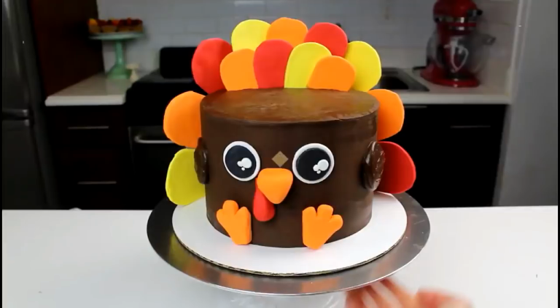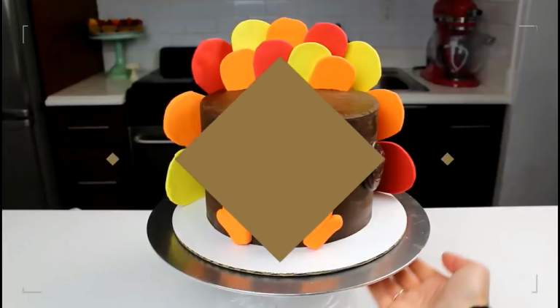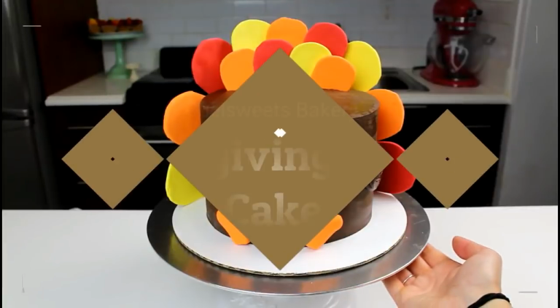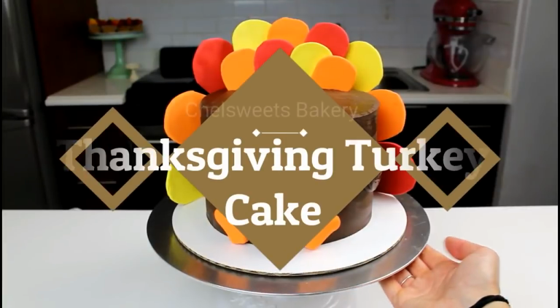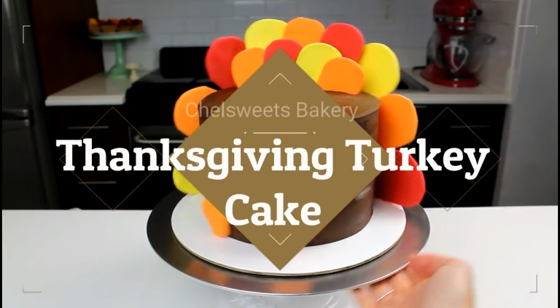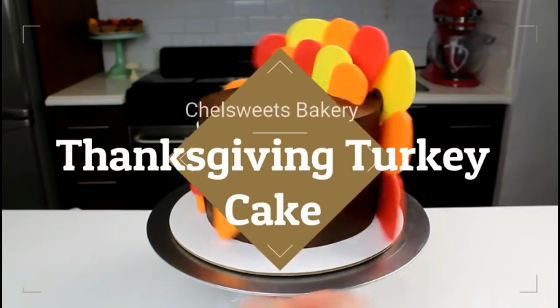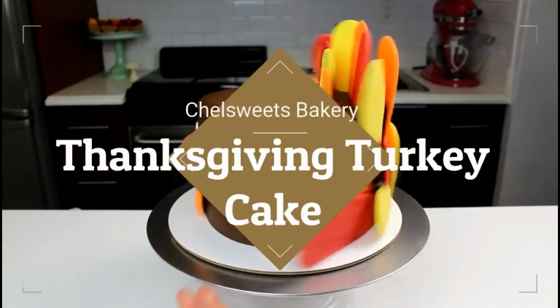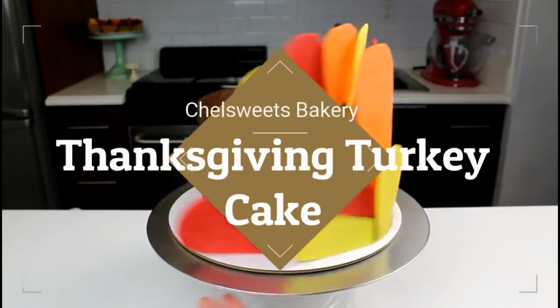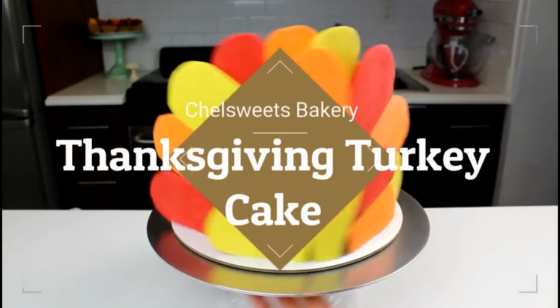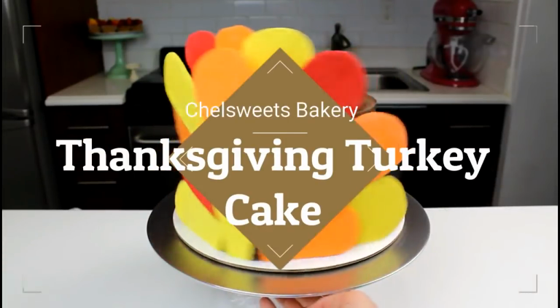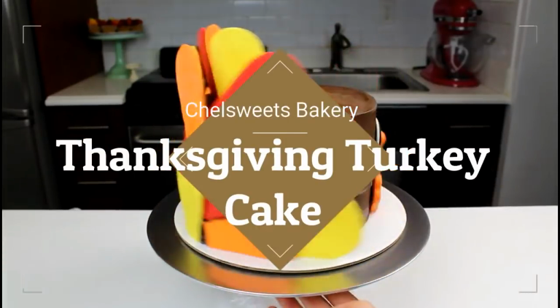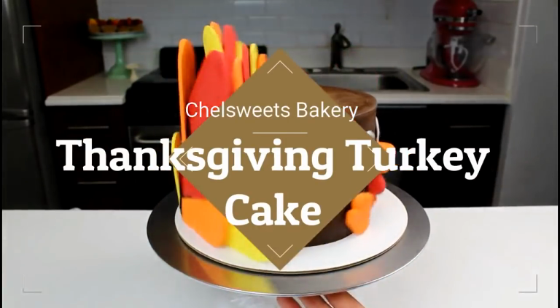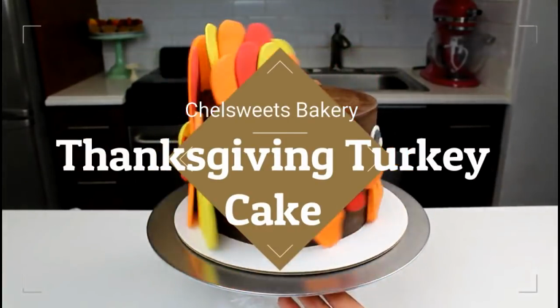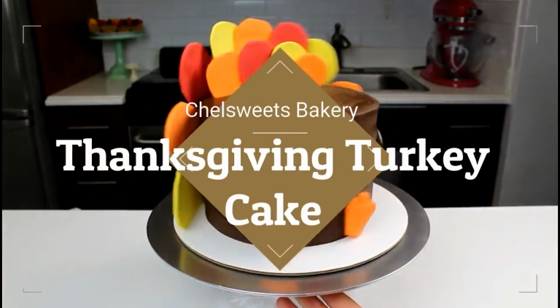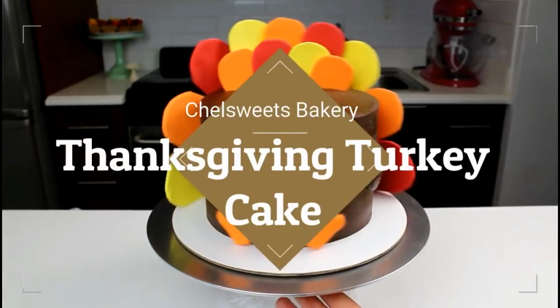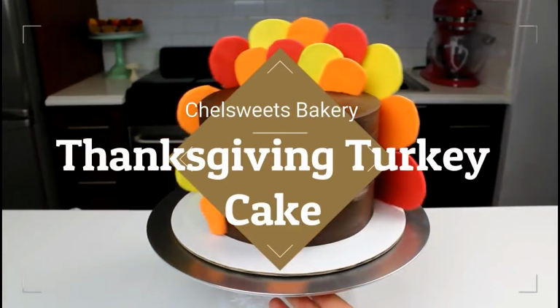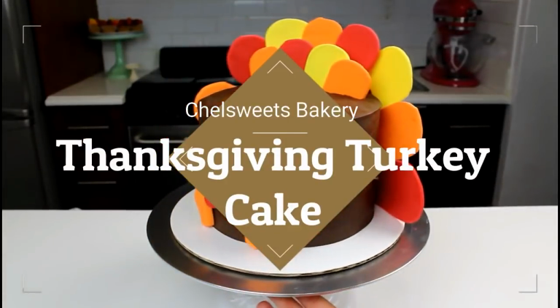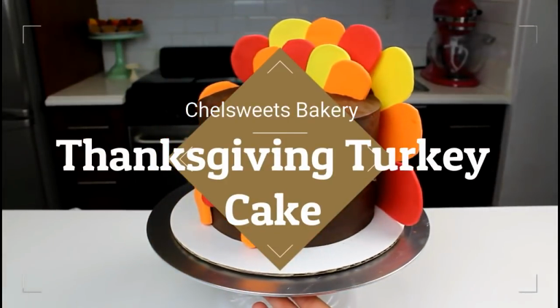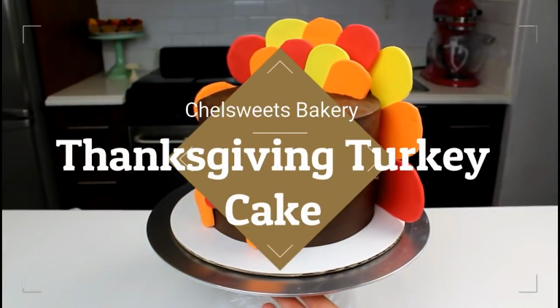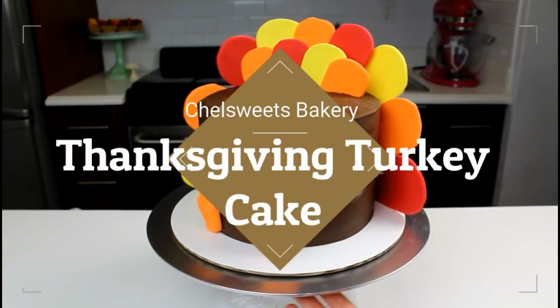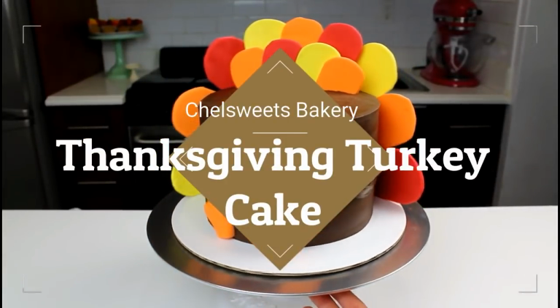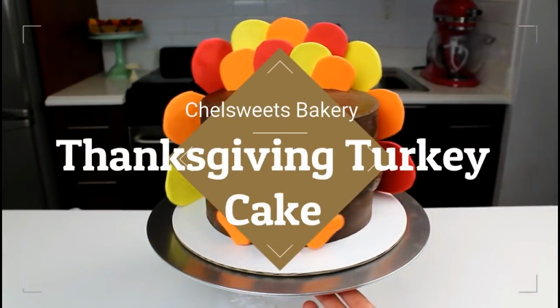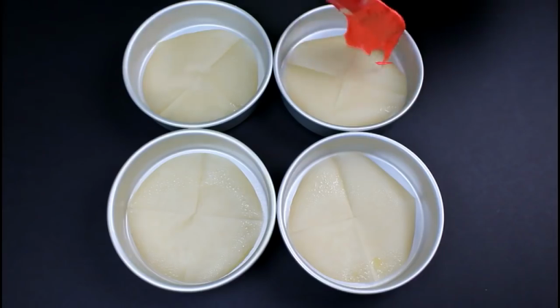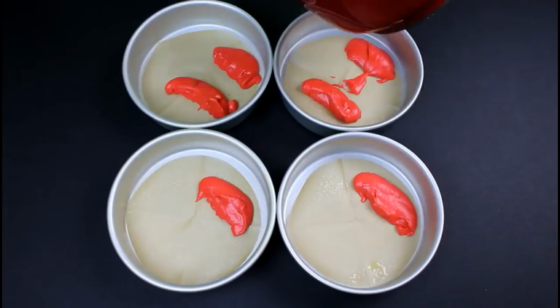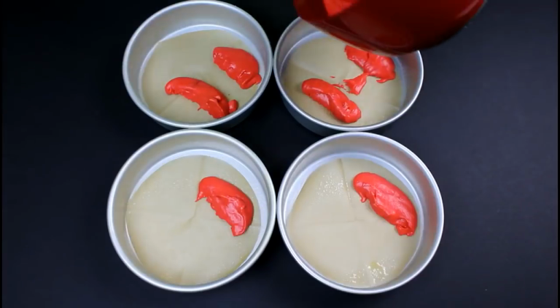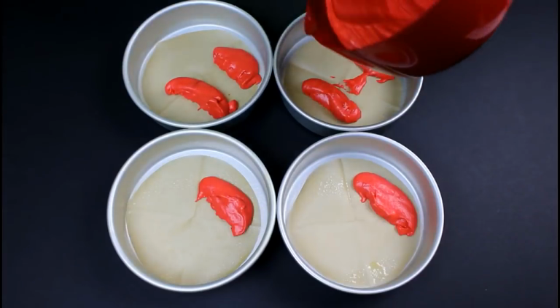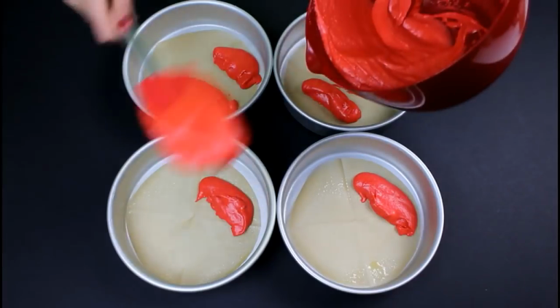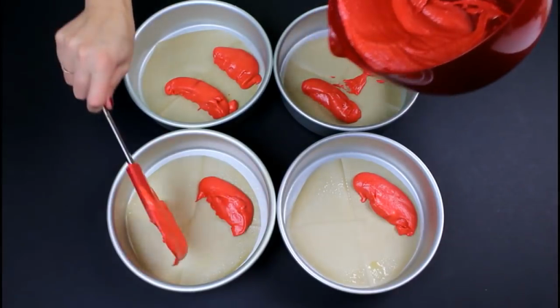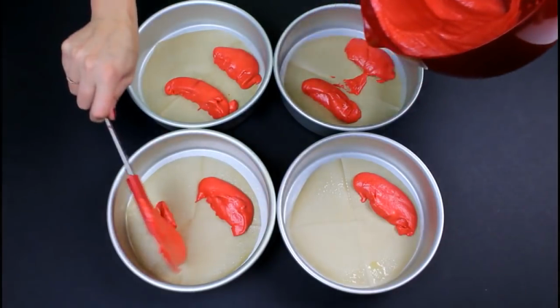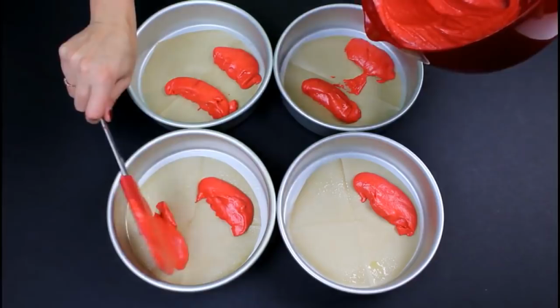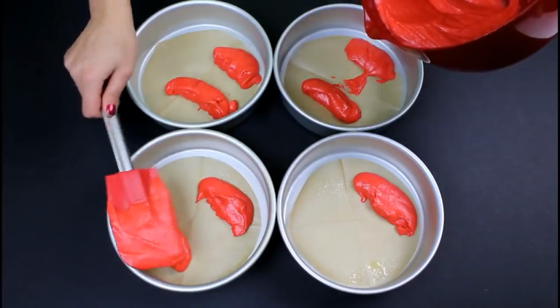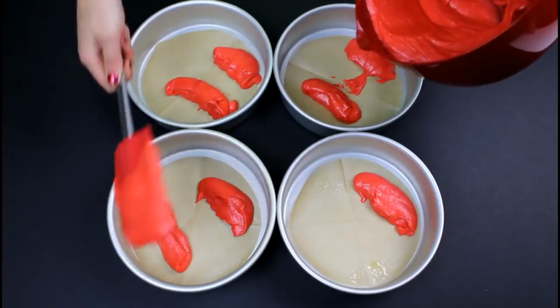Welcome back to the Chill Sweets Kitchen. Today I'm going to show you guys how to make this cute Thanksgiving turkey.